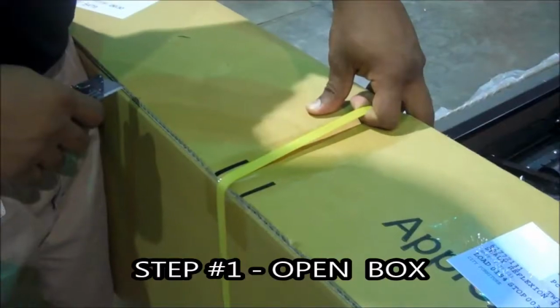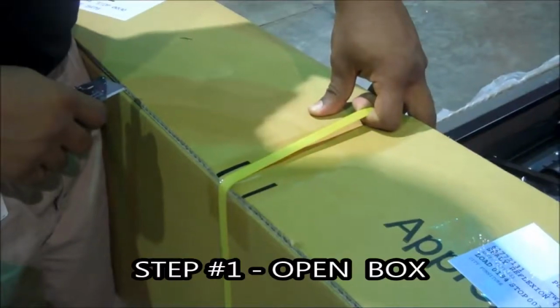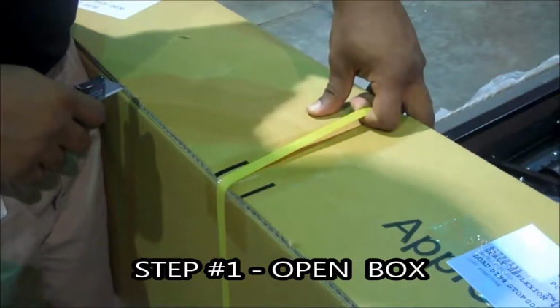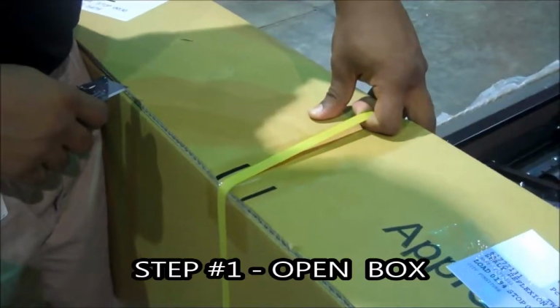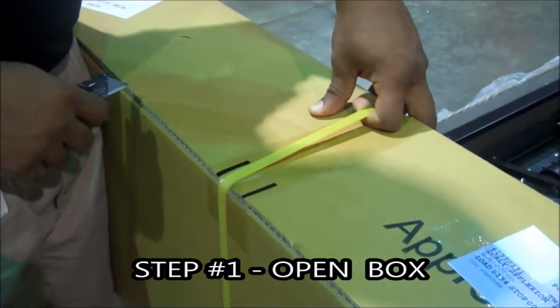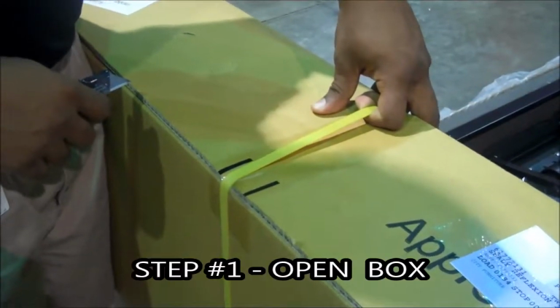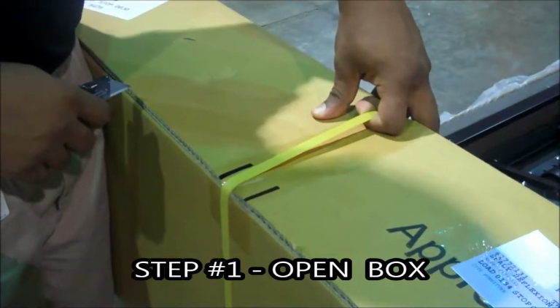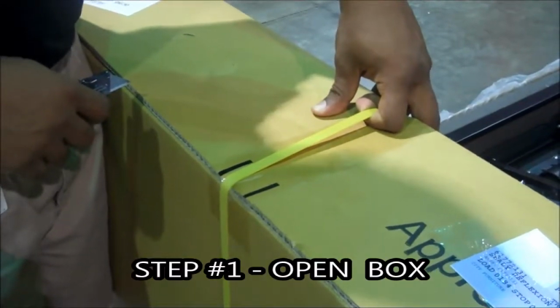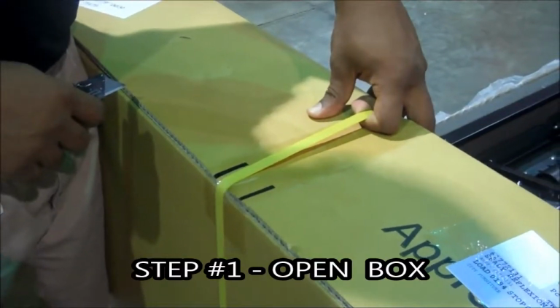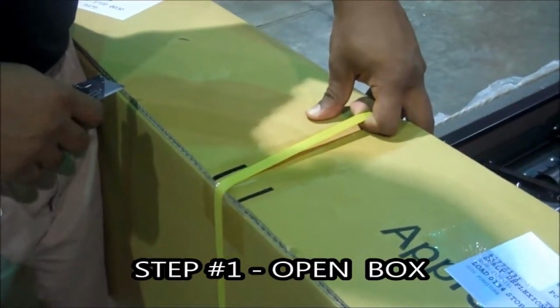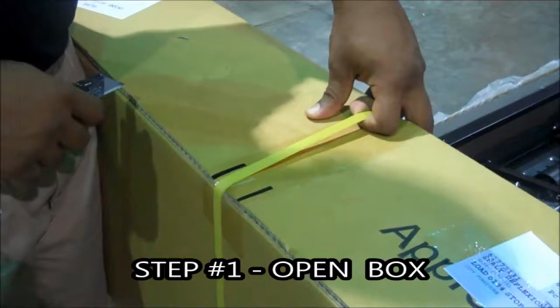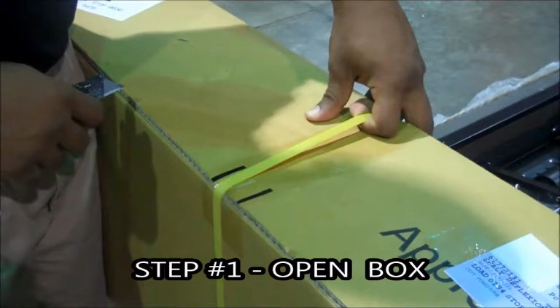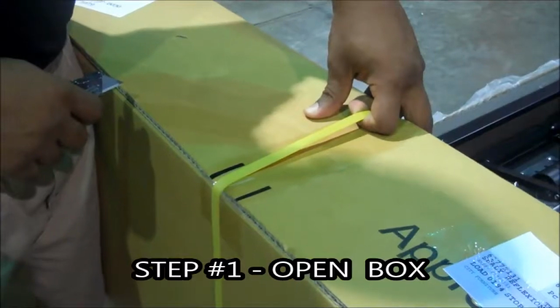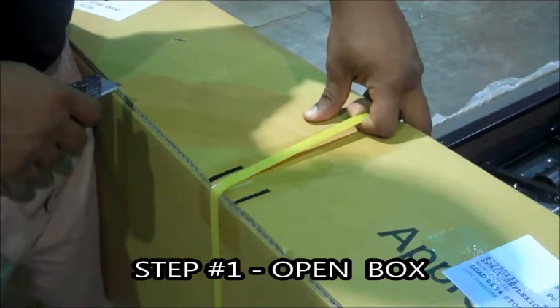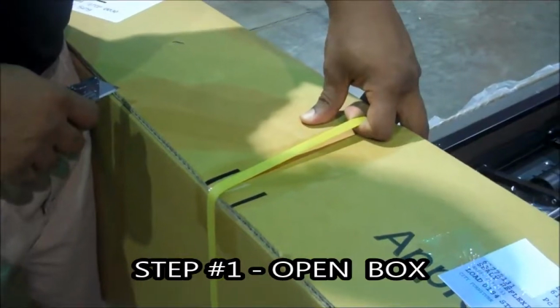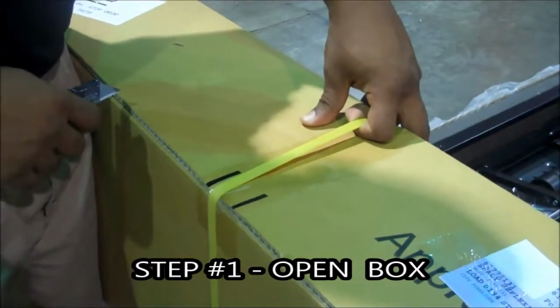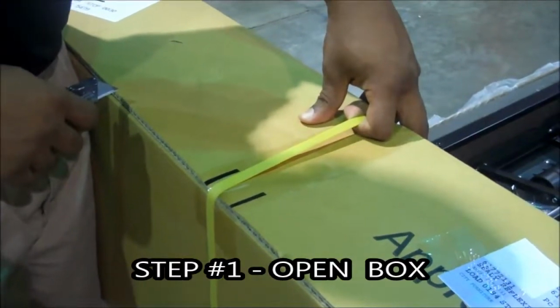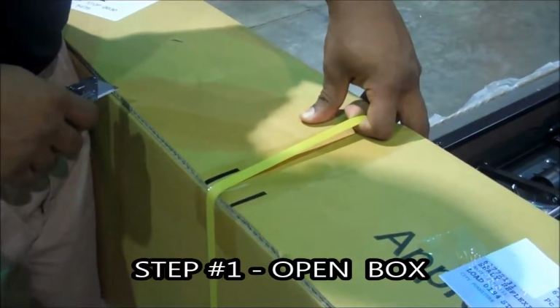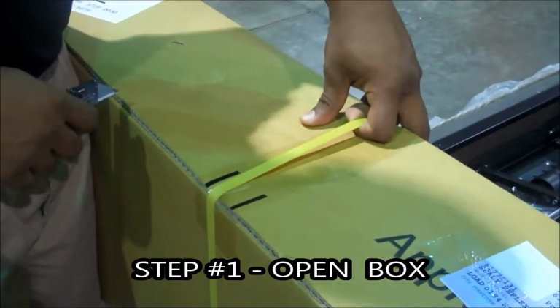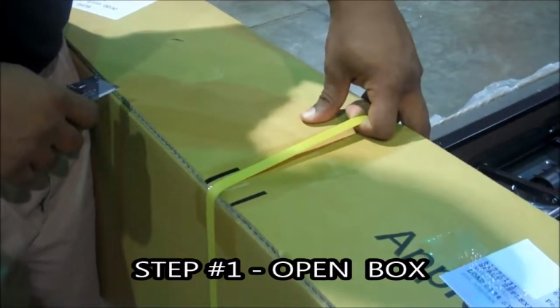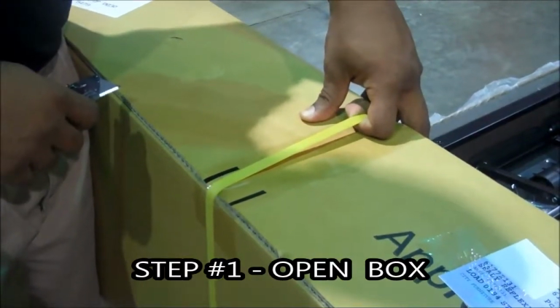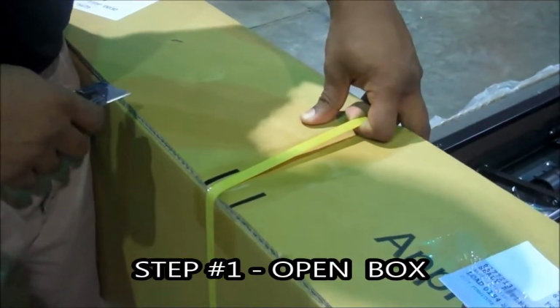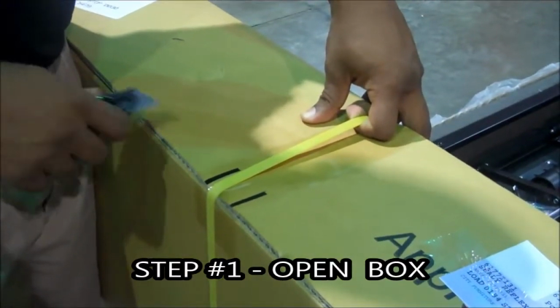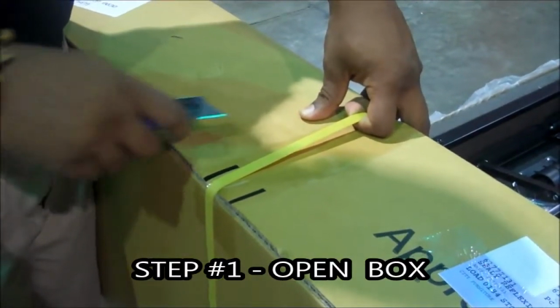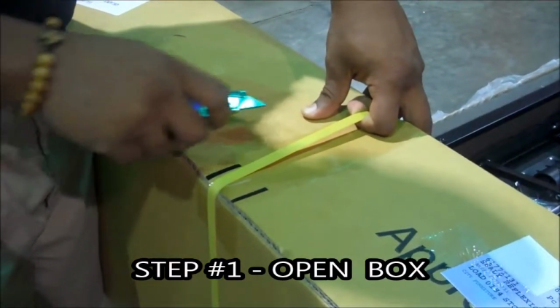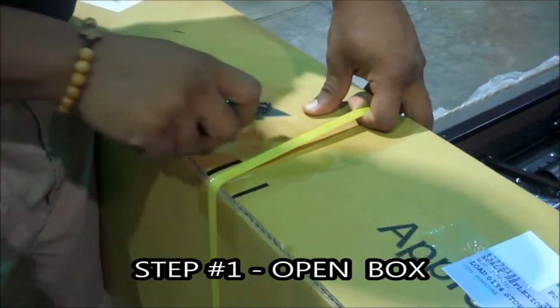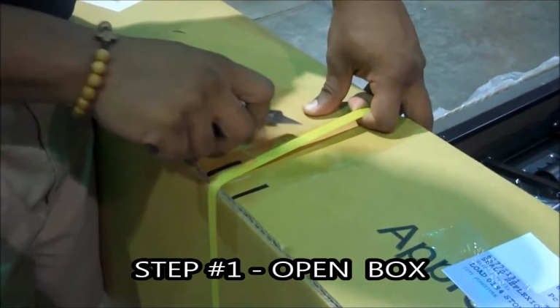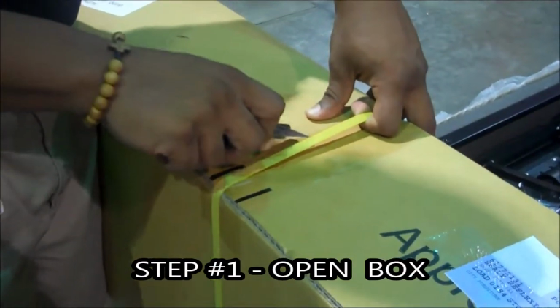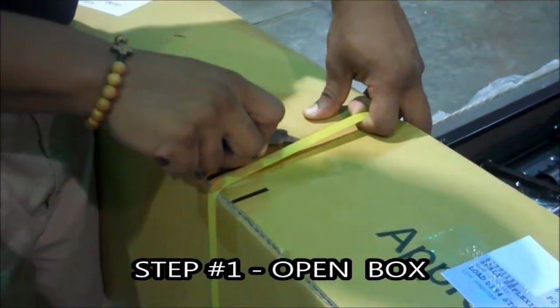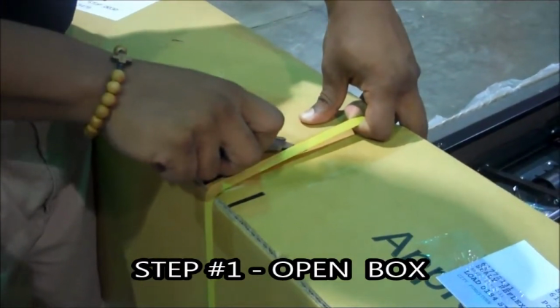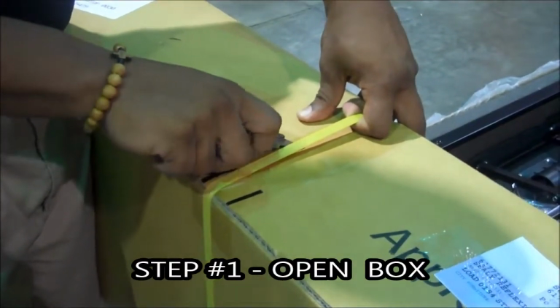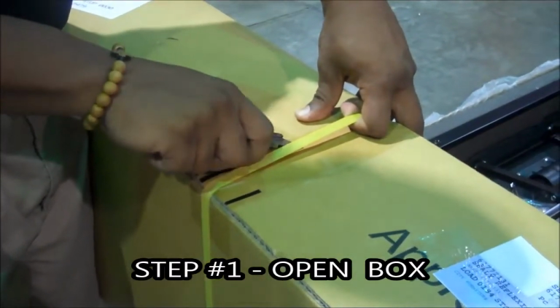Important step number one: open the box. Key point — cut the straps. Reason: you won't damage the base.